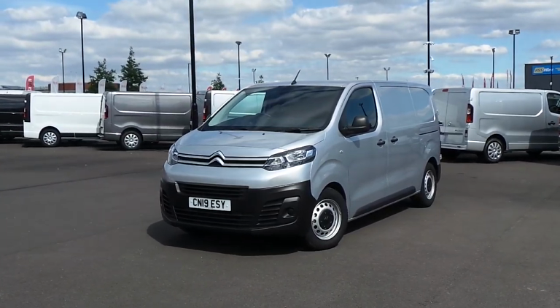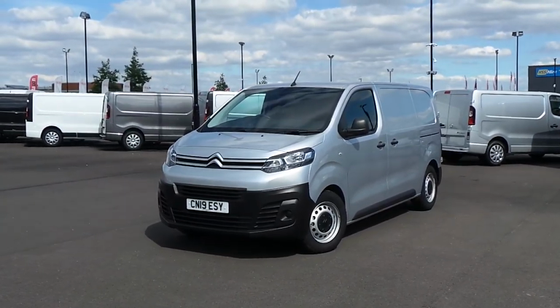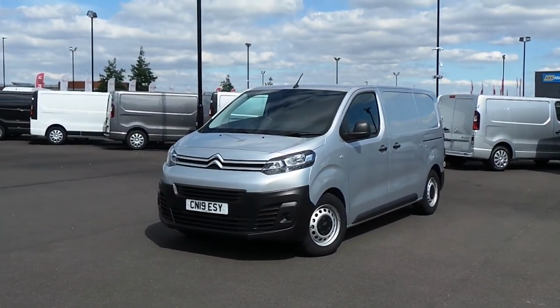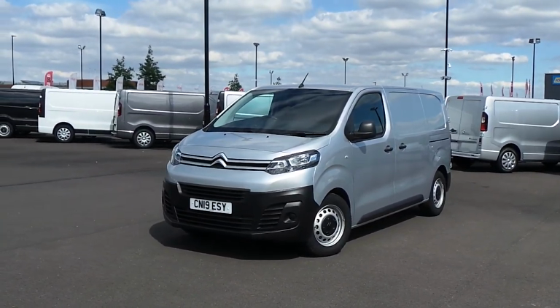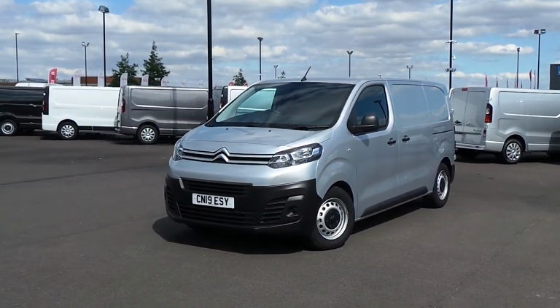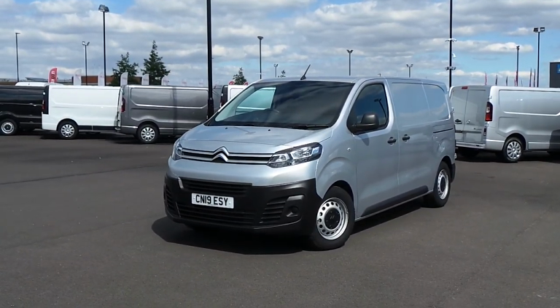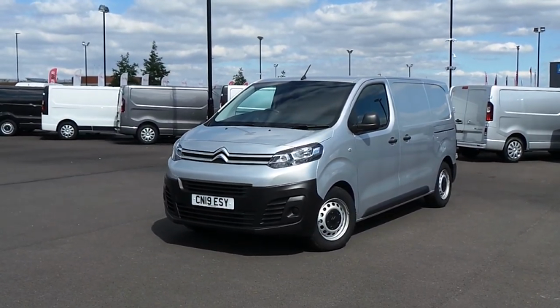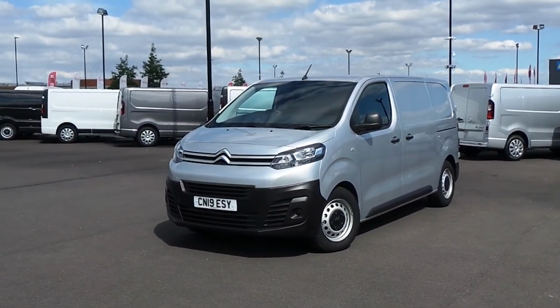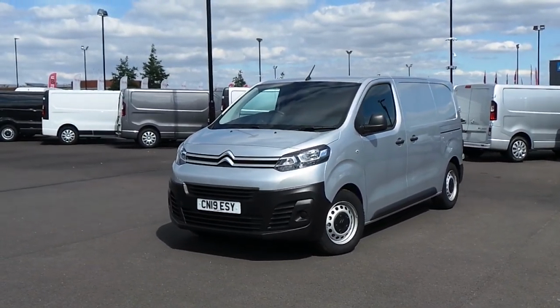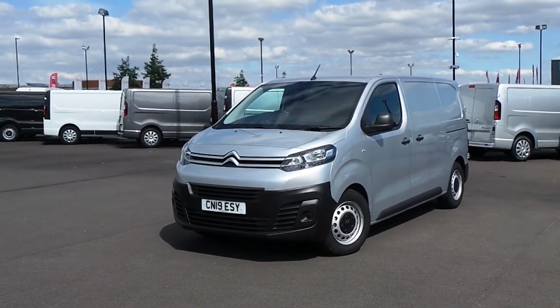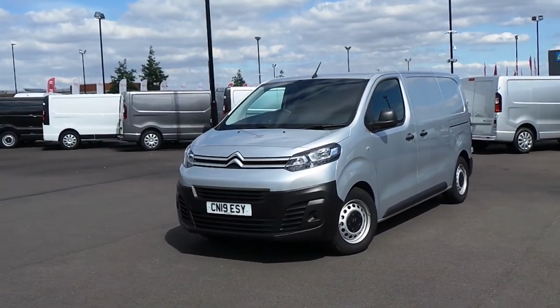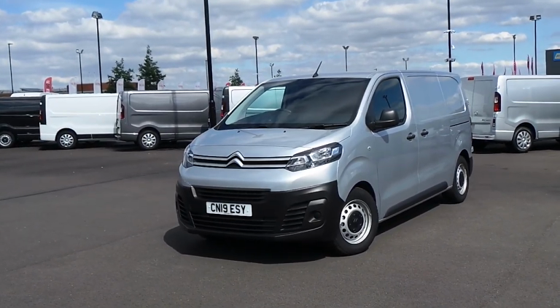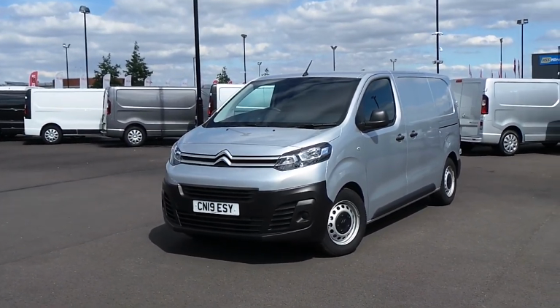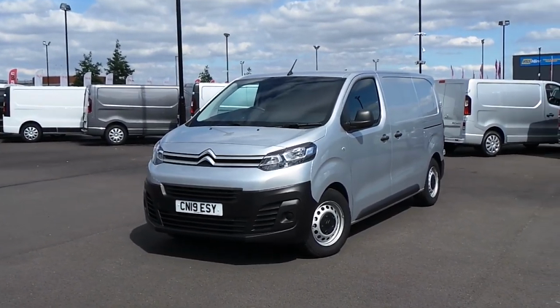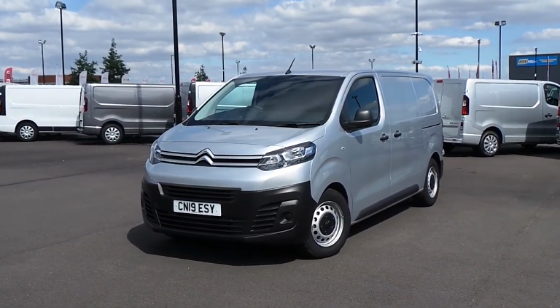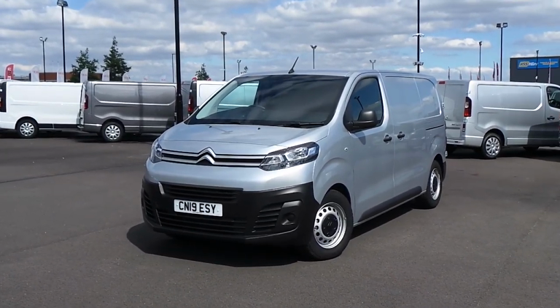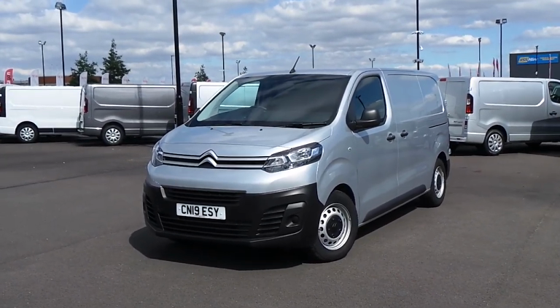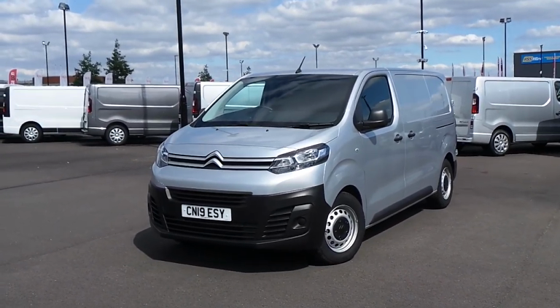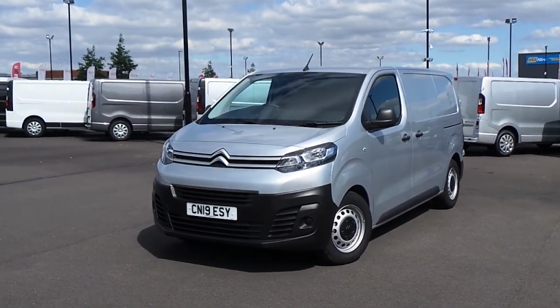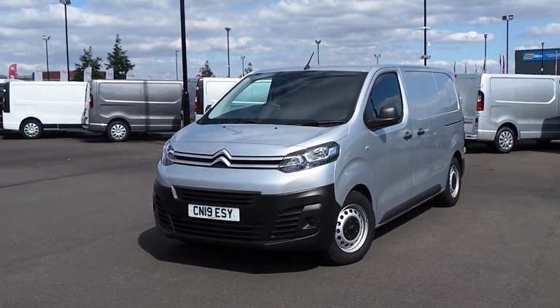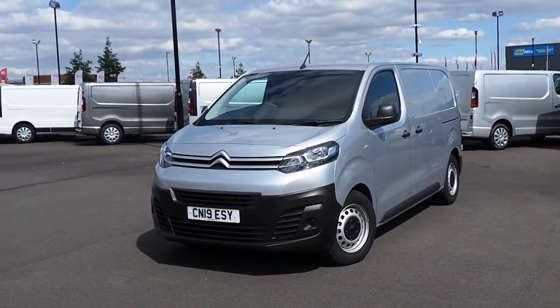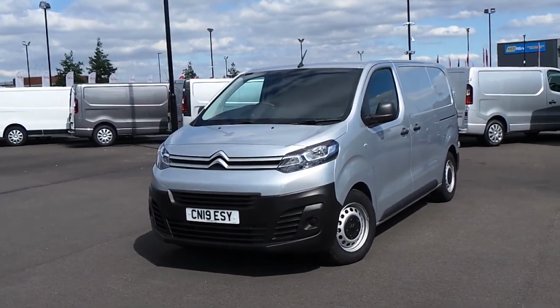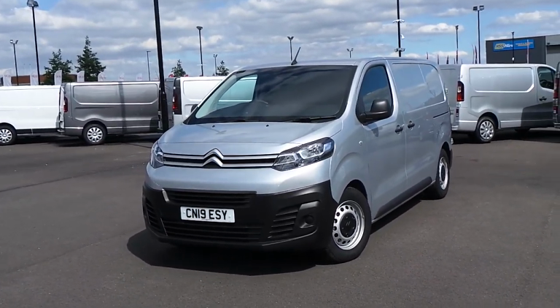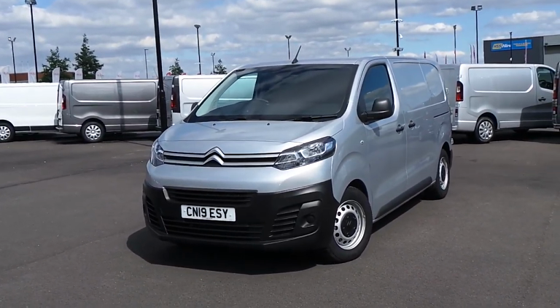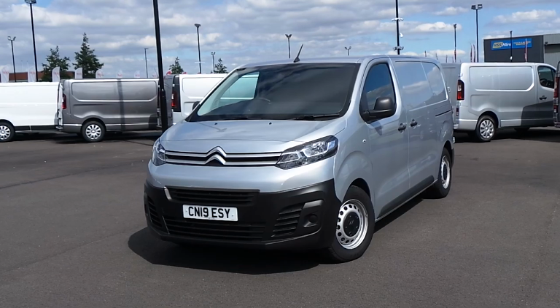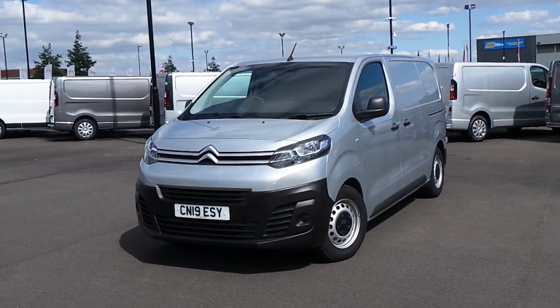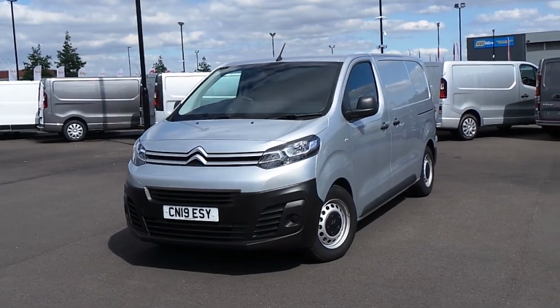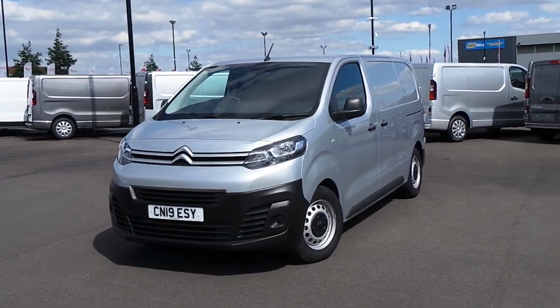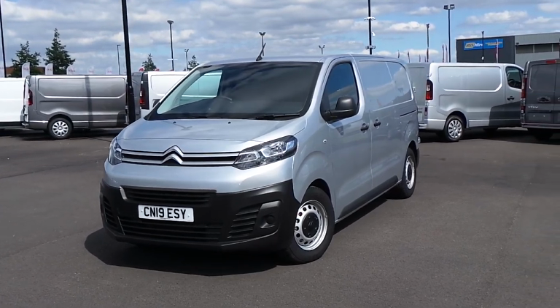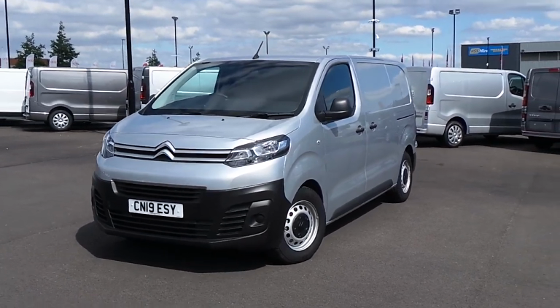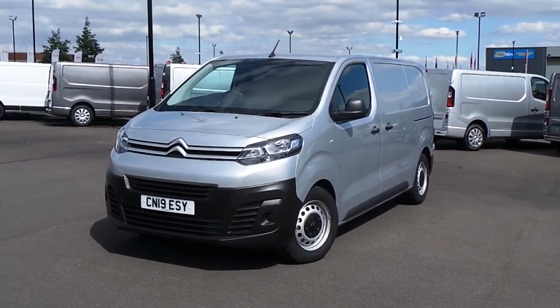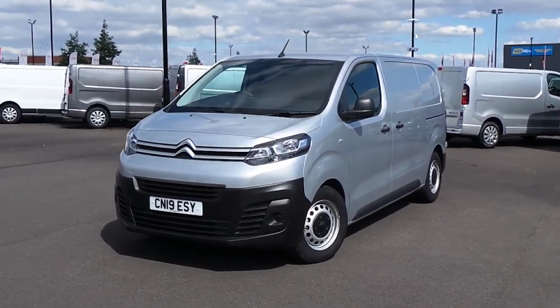Hello and welcome to Pentagon Parkway. I'm Lewis and today I'm going to be showing you our 19-plate Citroen Dispatch.